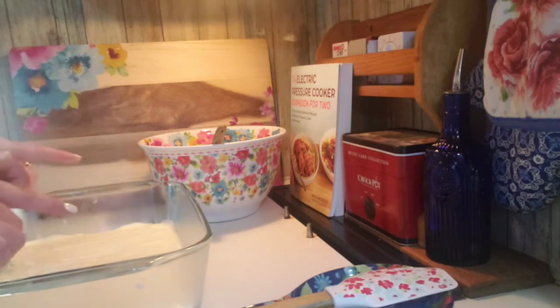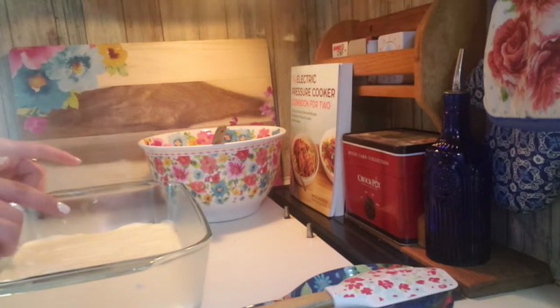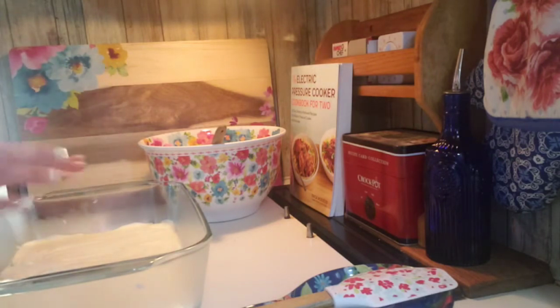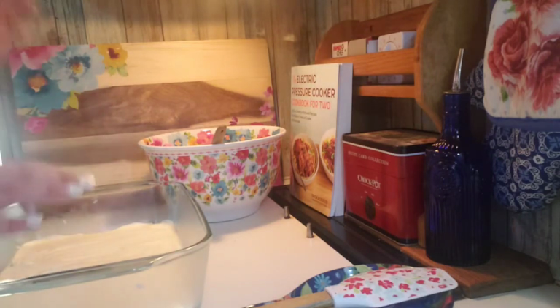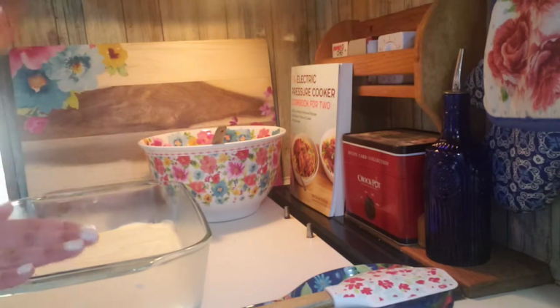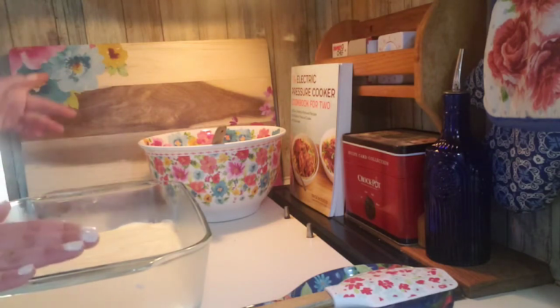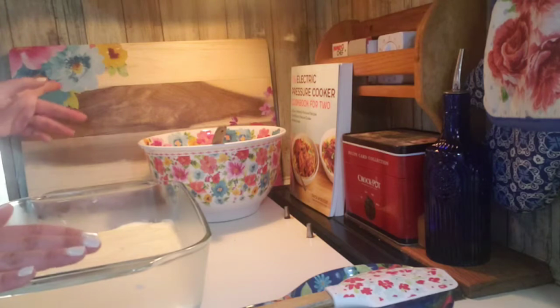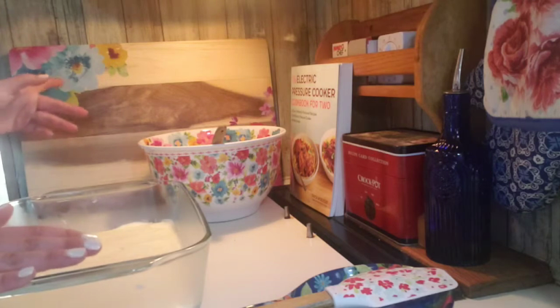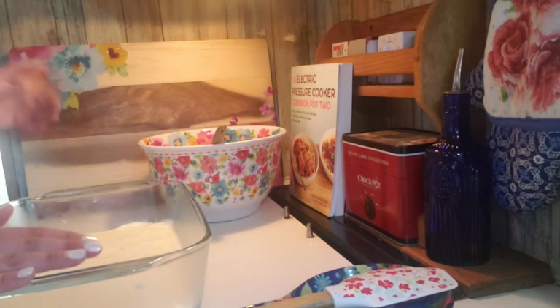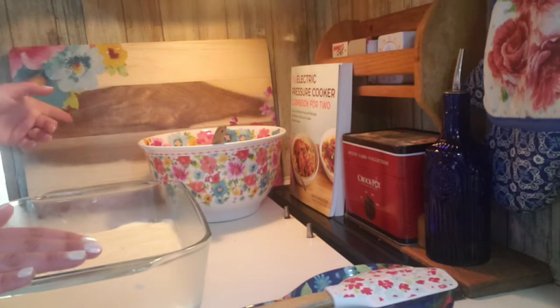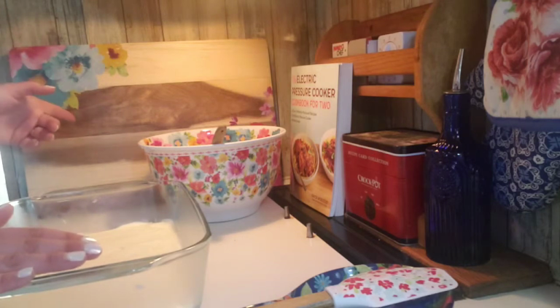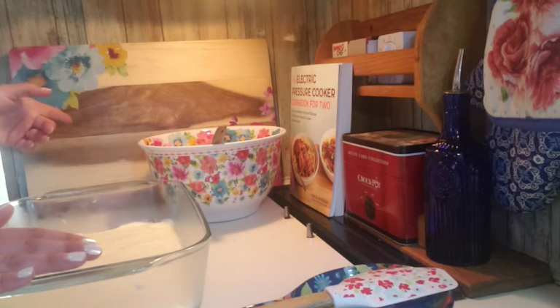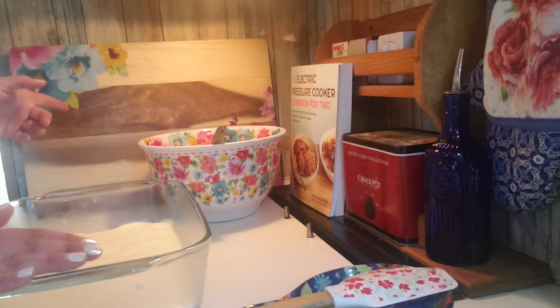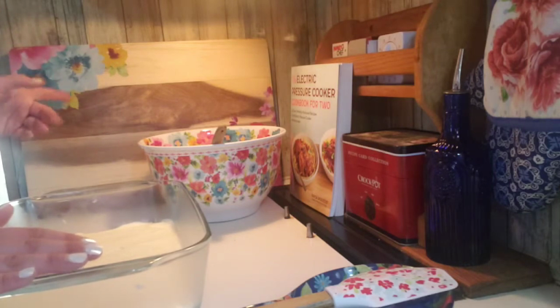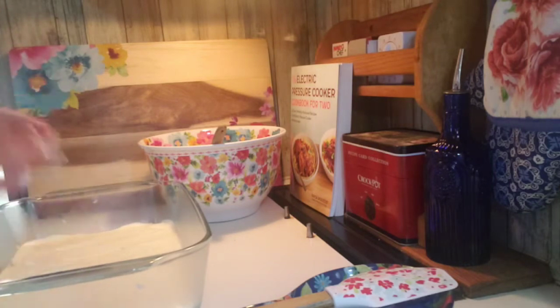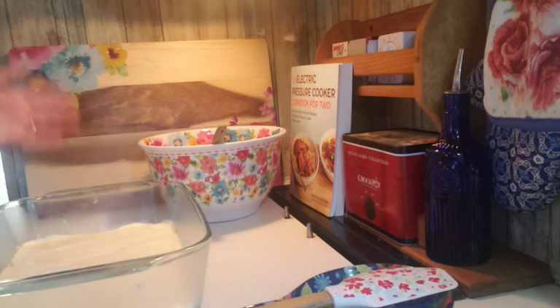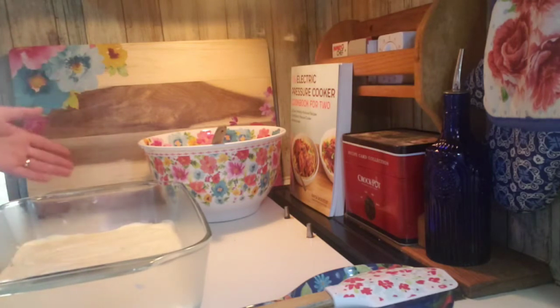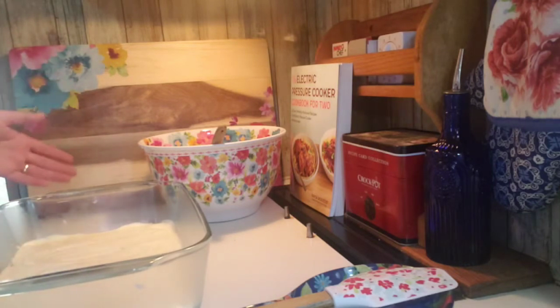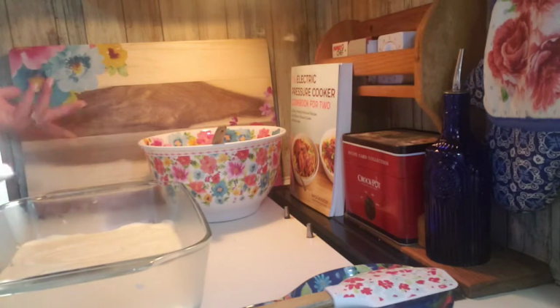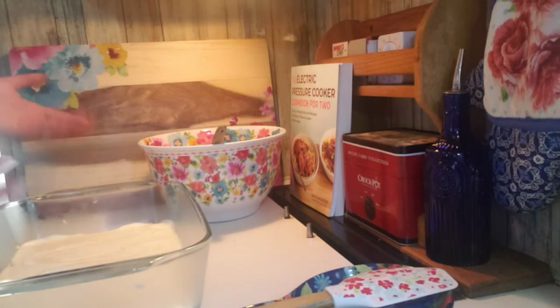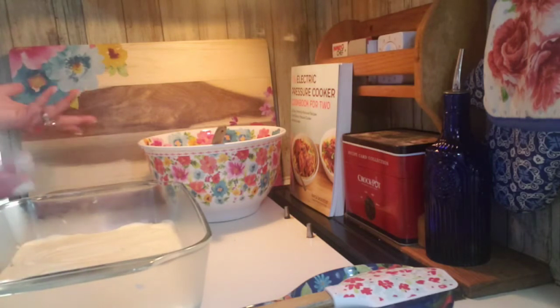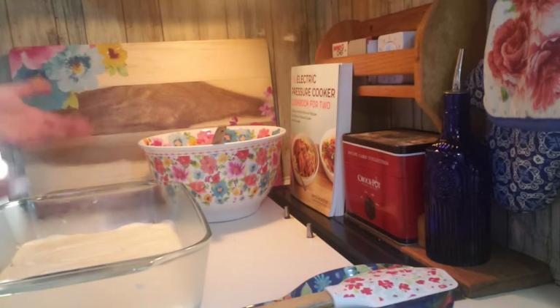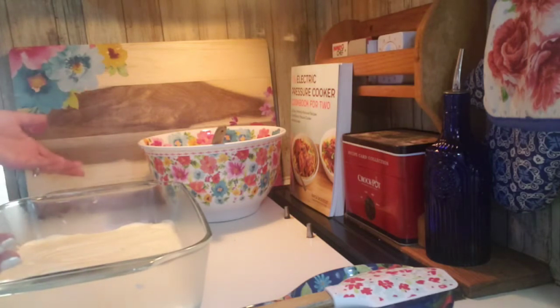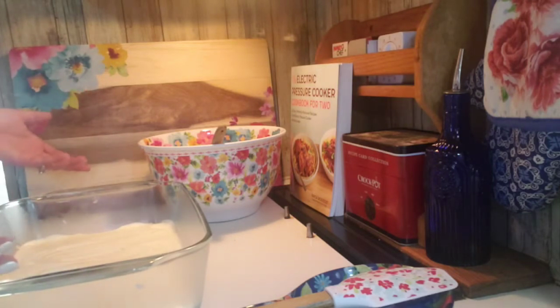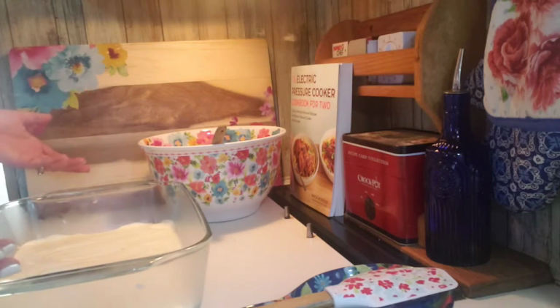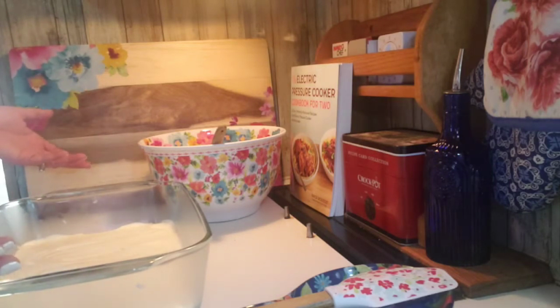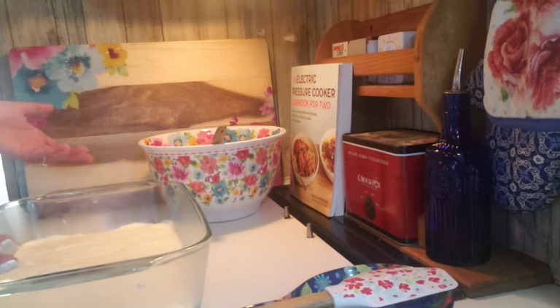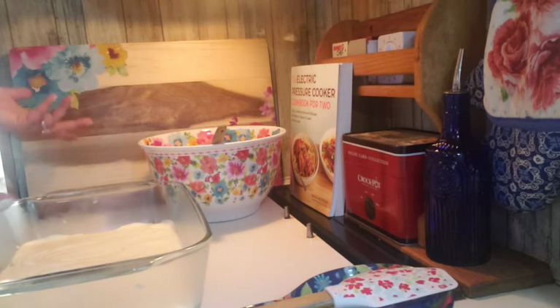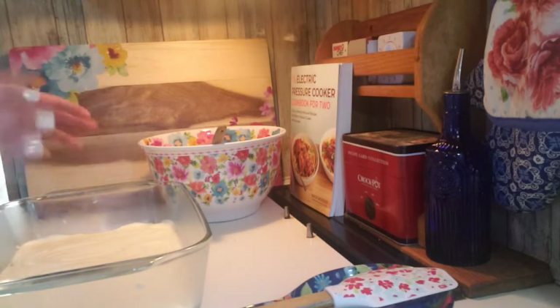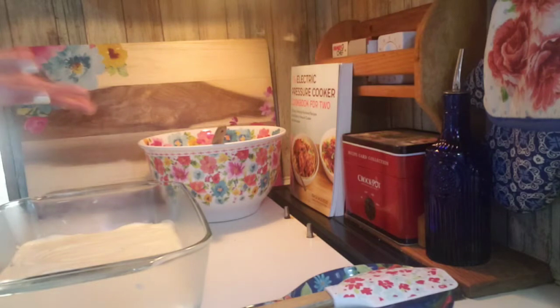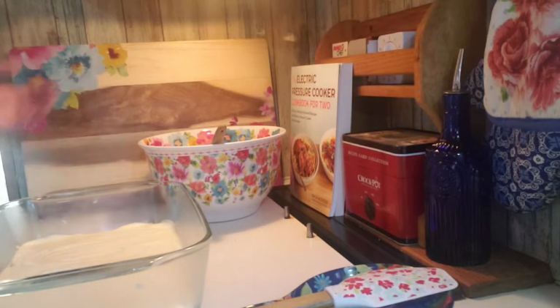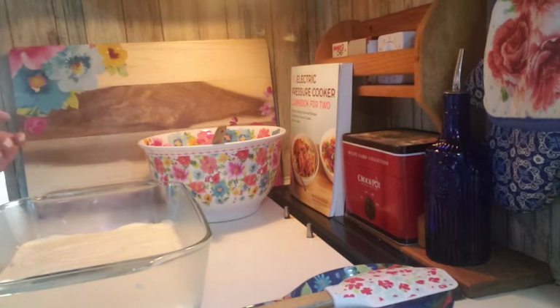Then I put the cream cheese, powdered sugar, and cool whip layer on, and let it cool again in the fridge — it does matter, probably about 20 minutes.